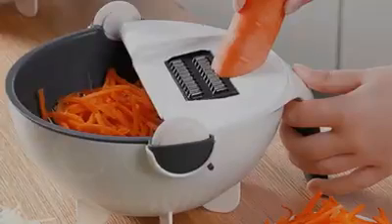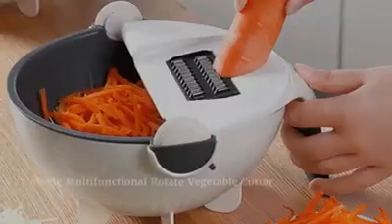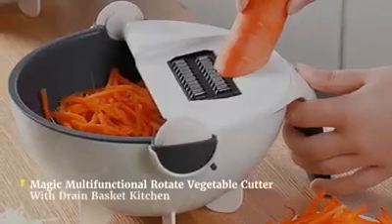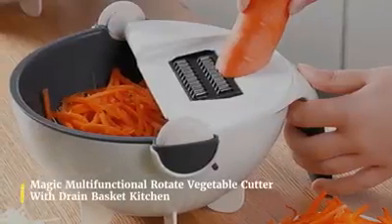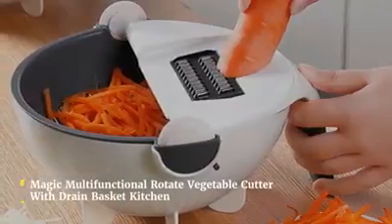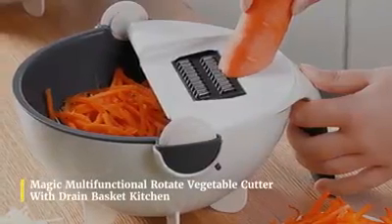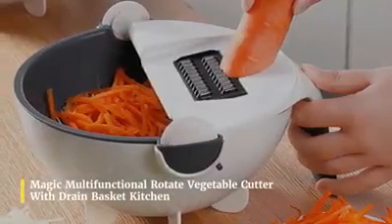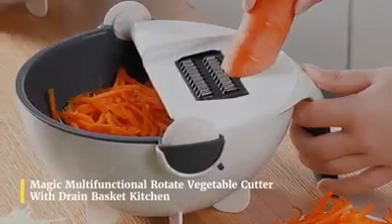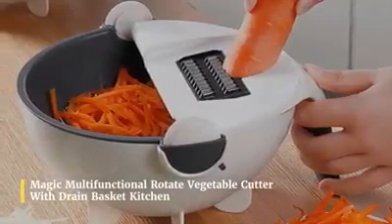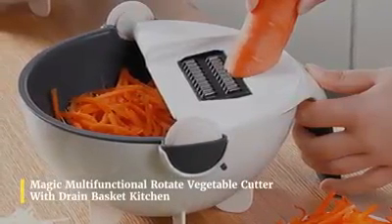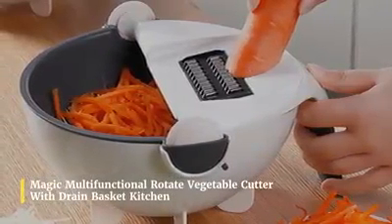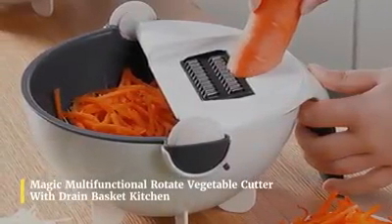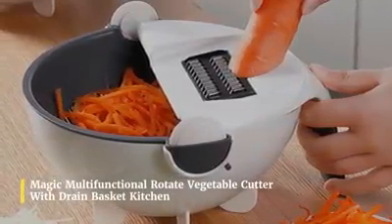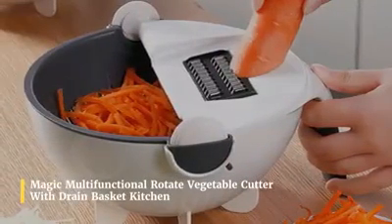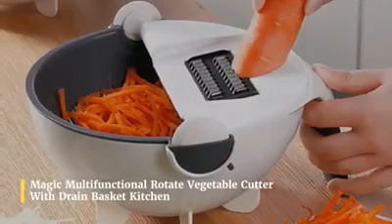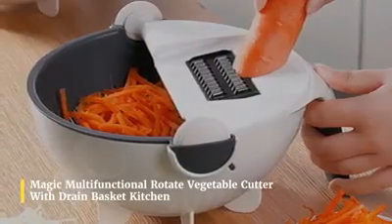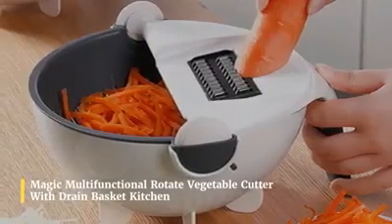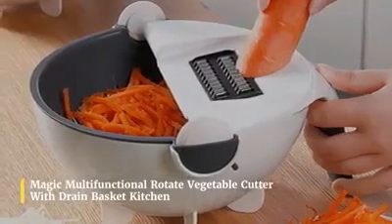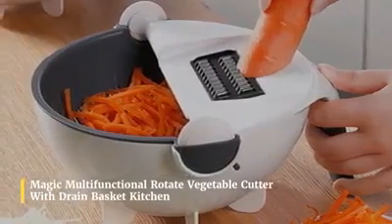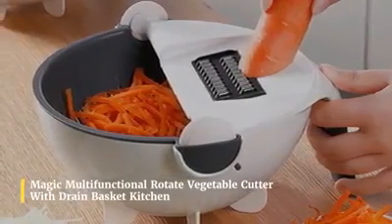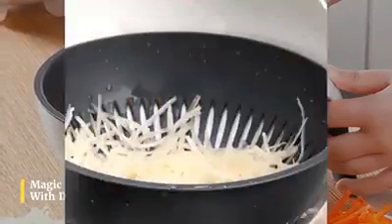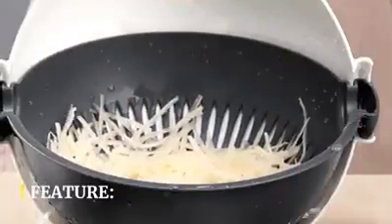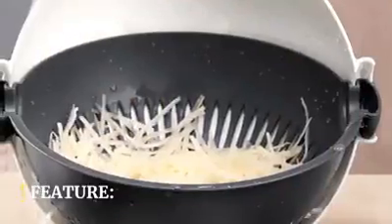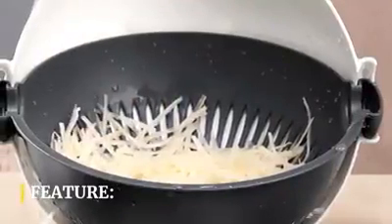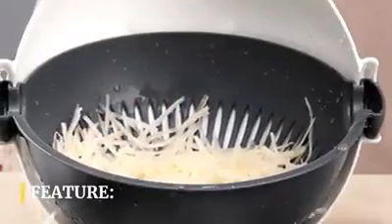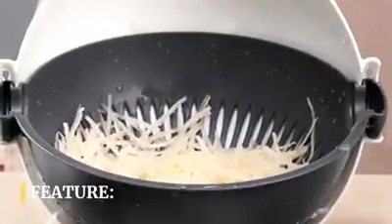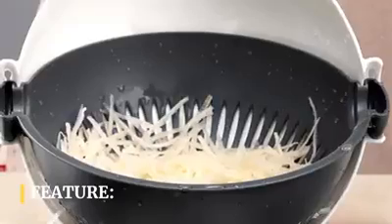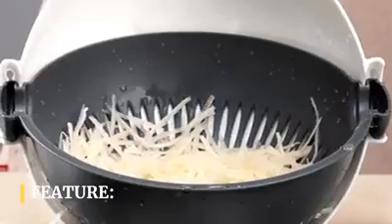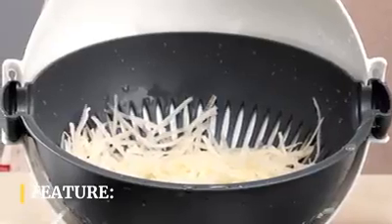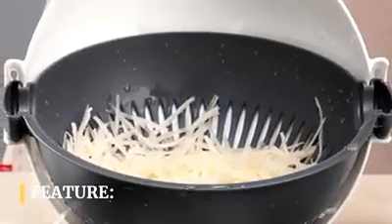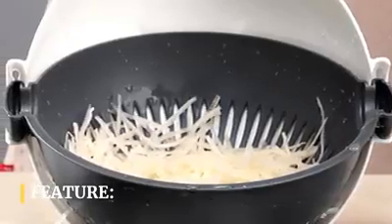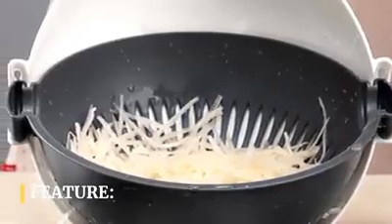Magic Multifunctional Rotate Vegetable Cutter with Drain Basket — Kitchen Veggie Fruit Shredder Grater Slicer. Features: